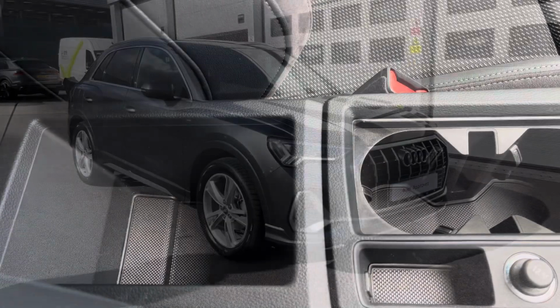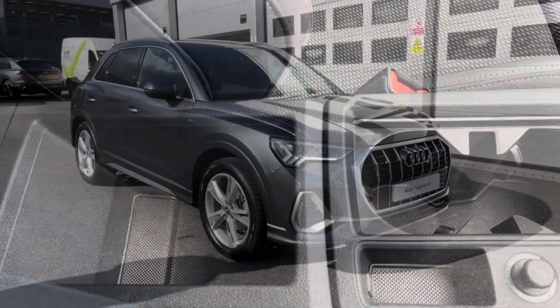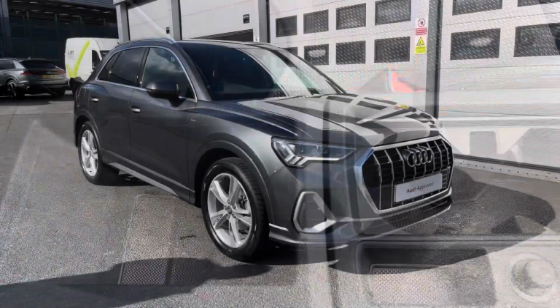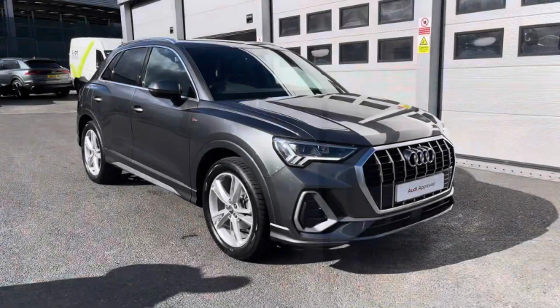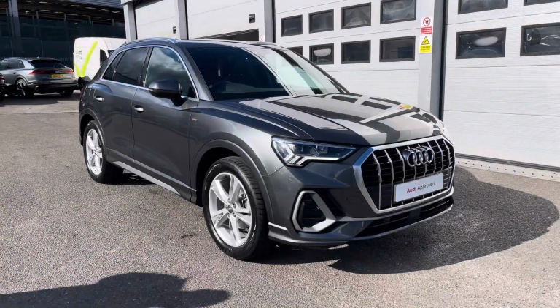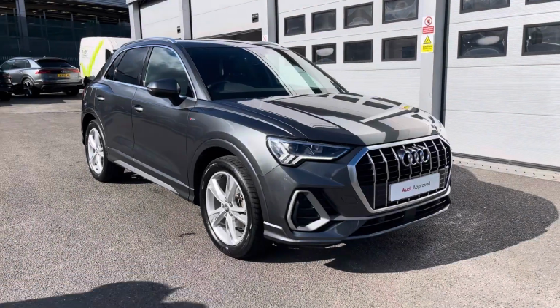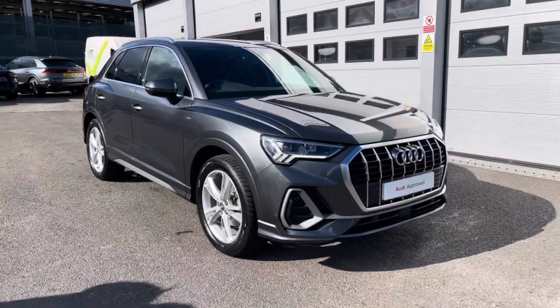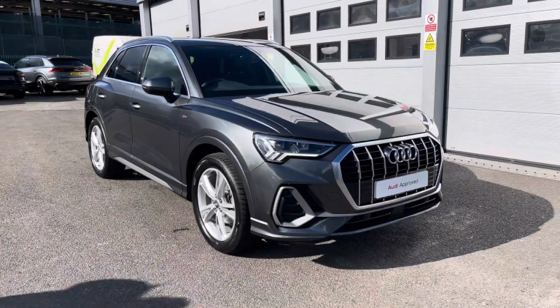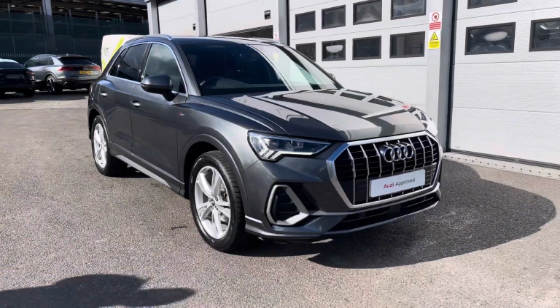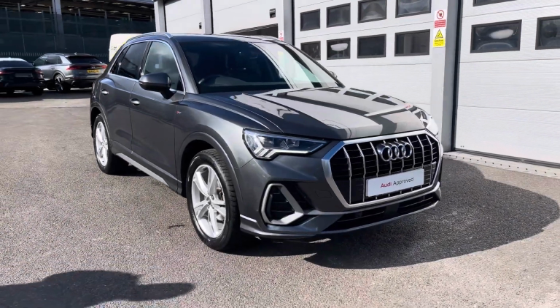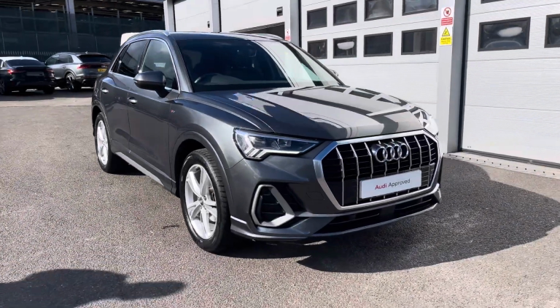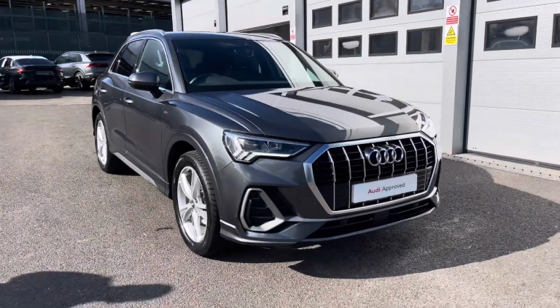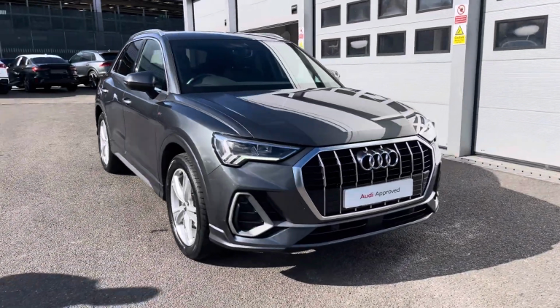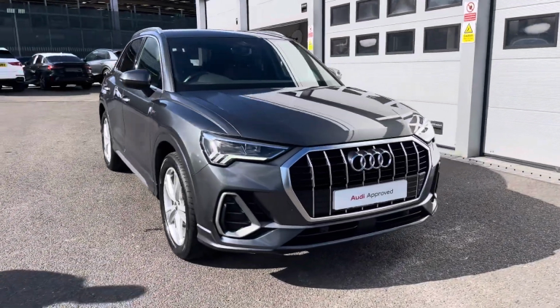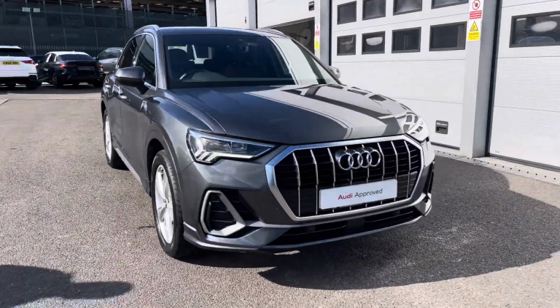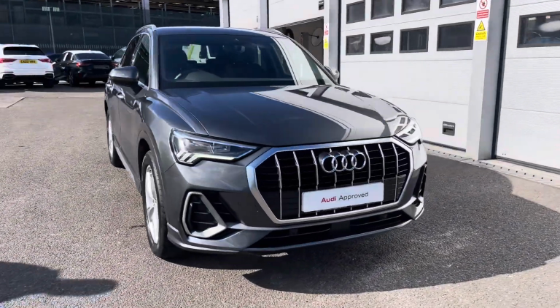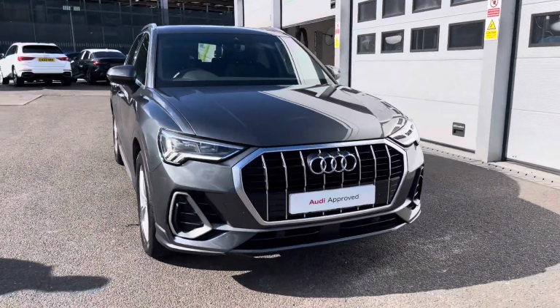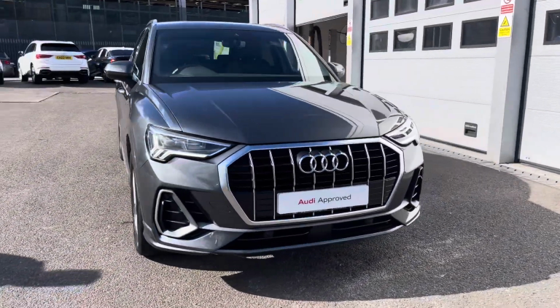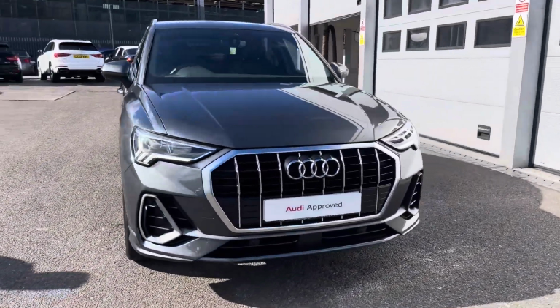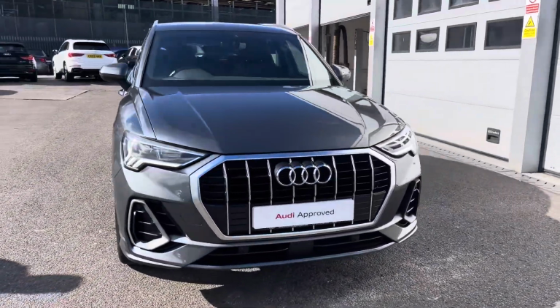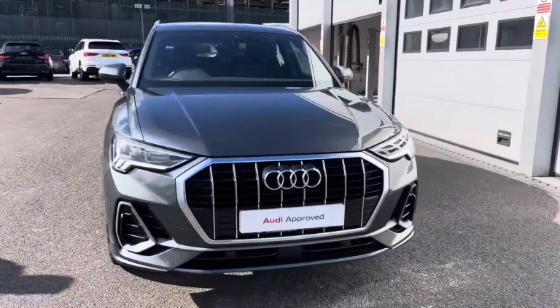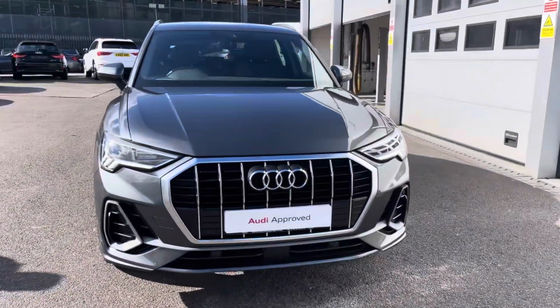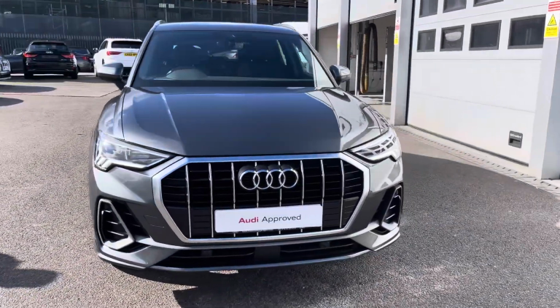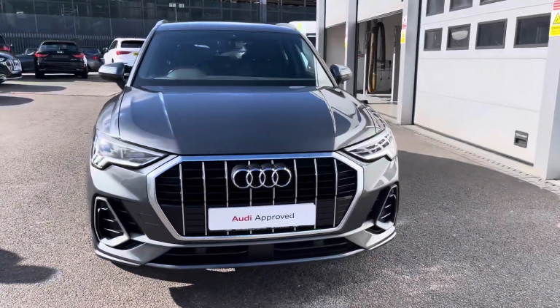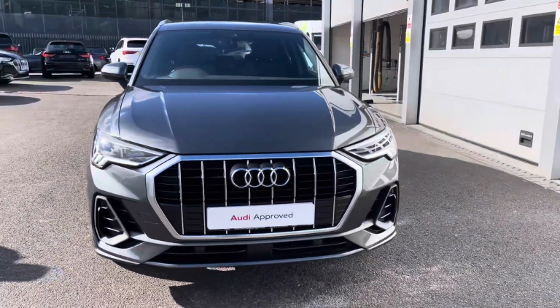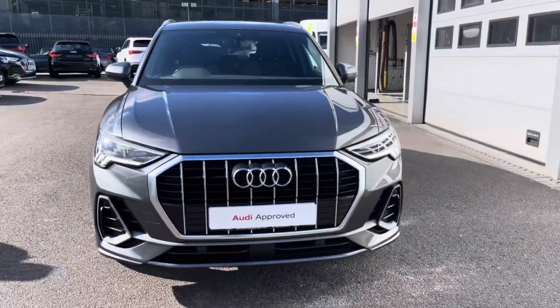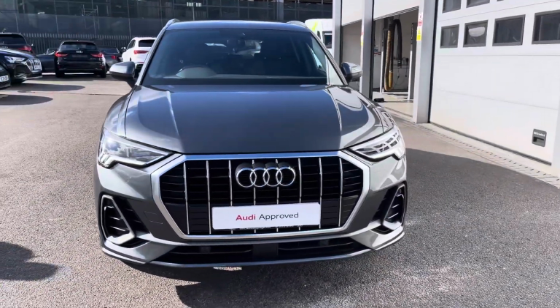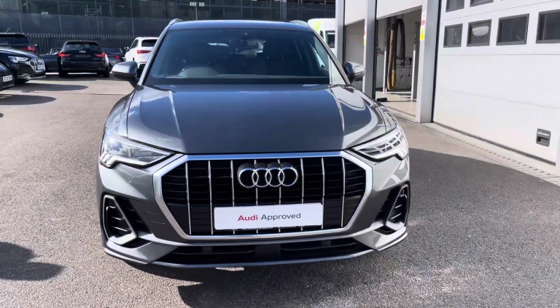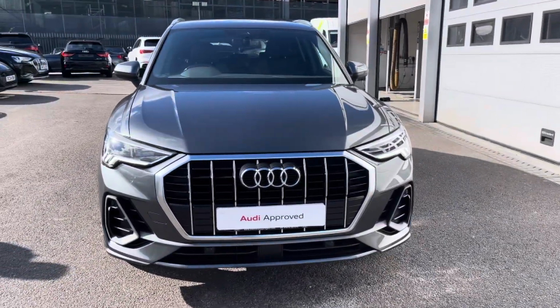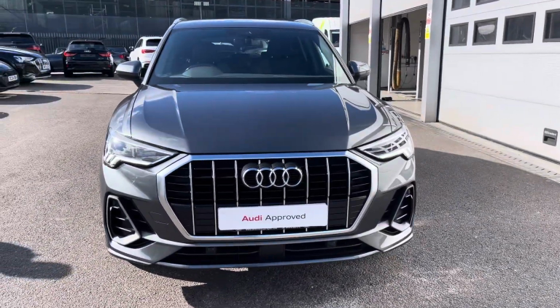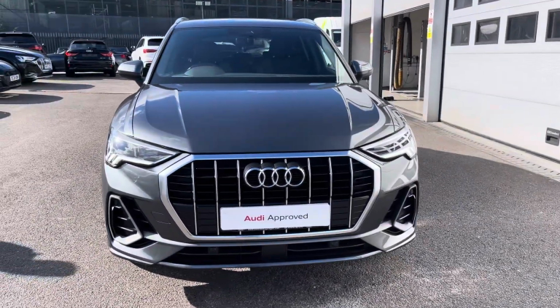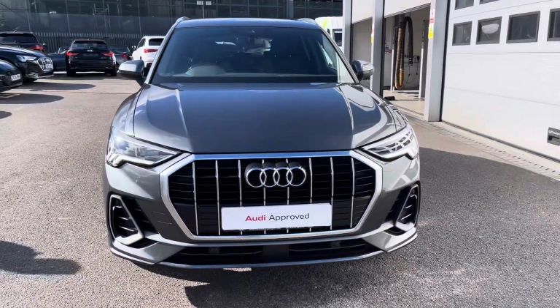If you're interested in this approved used Audi Q3, please do not hesitate to contact our sales team today at Crew Audi. We'll see you next time, bye!